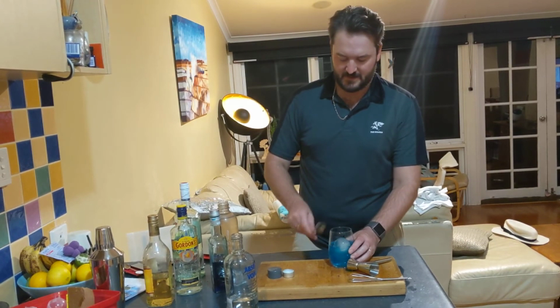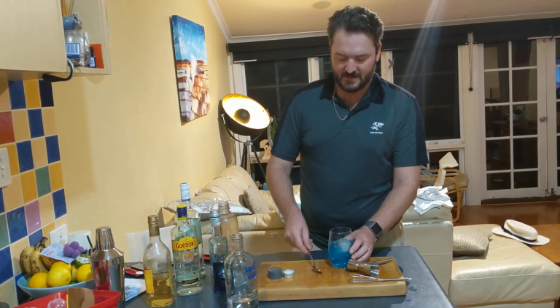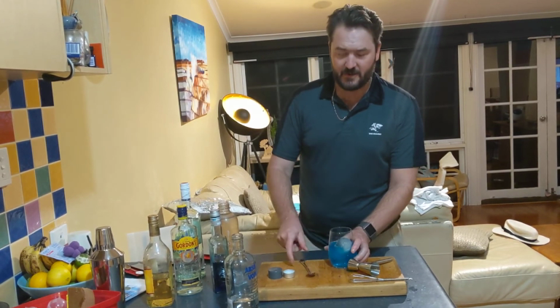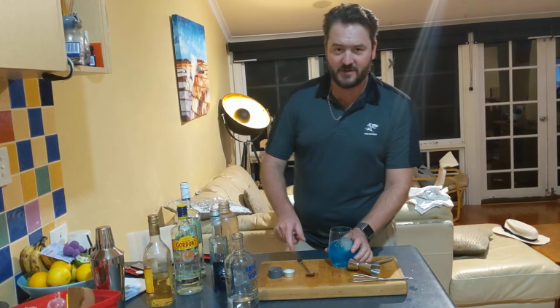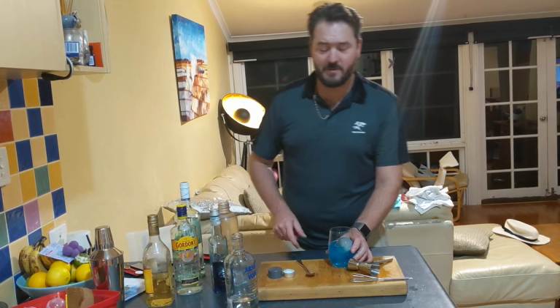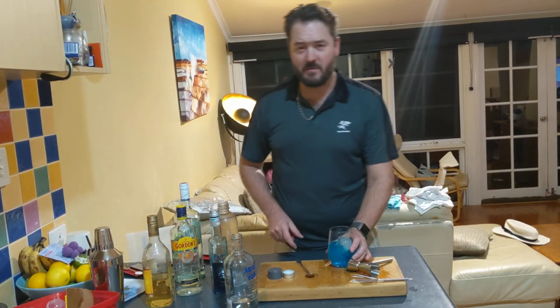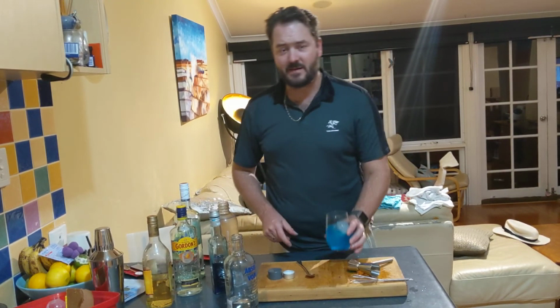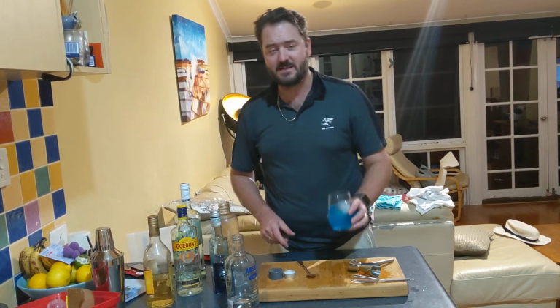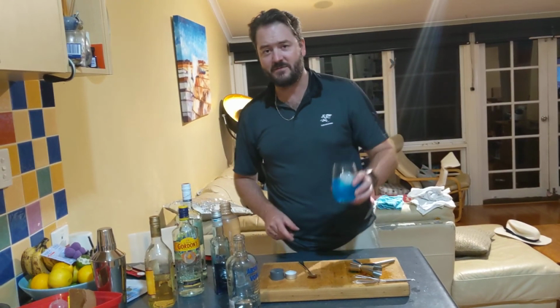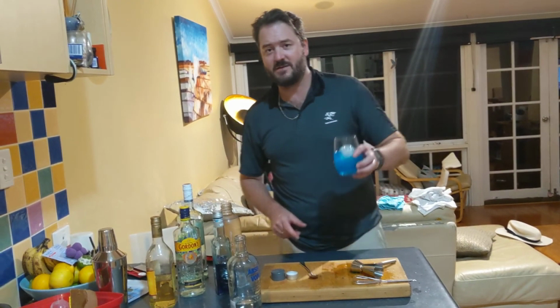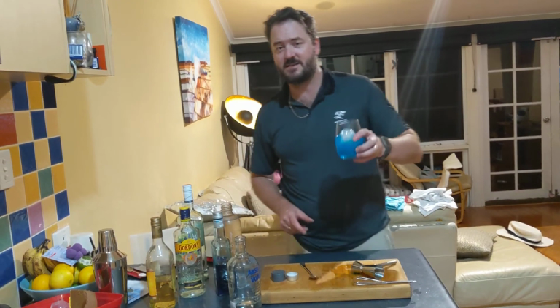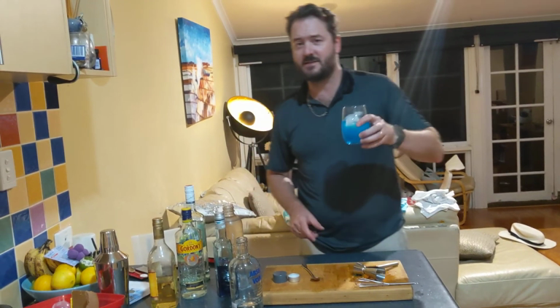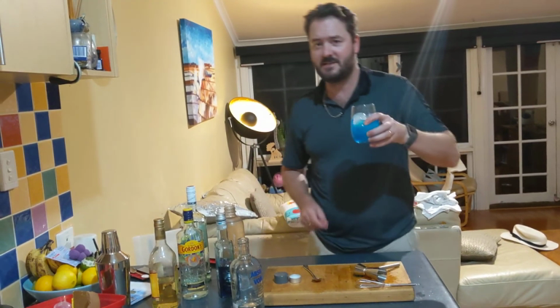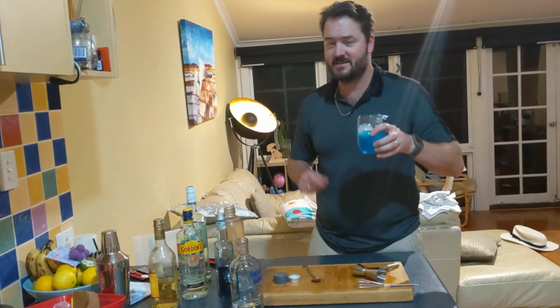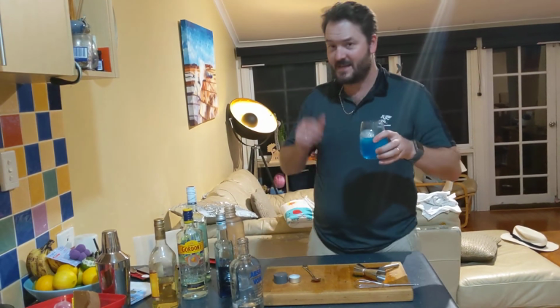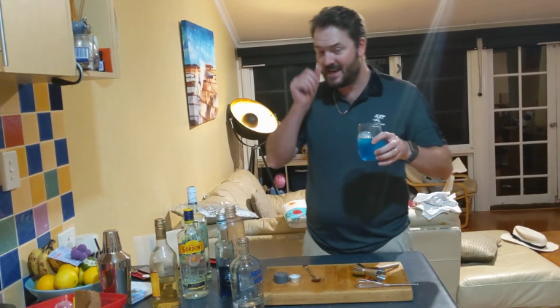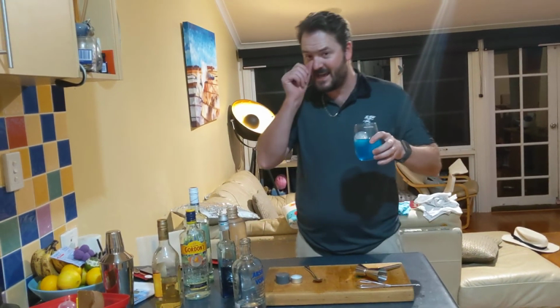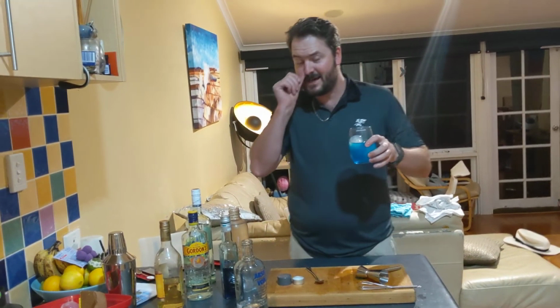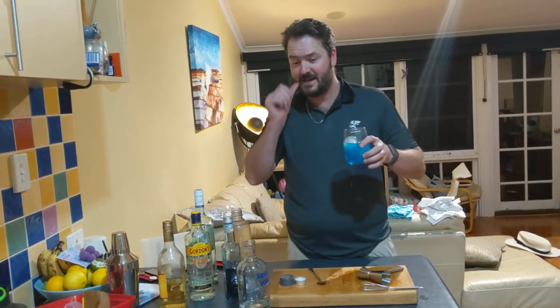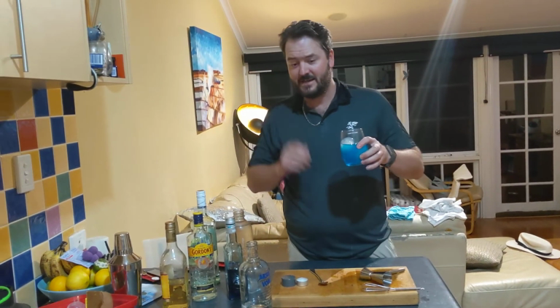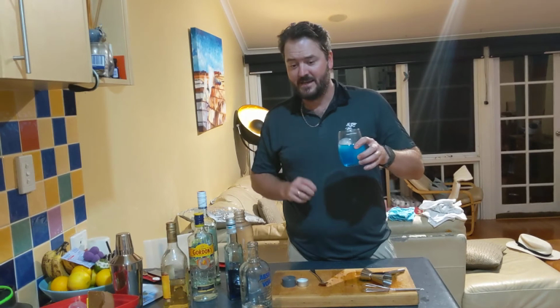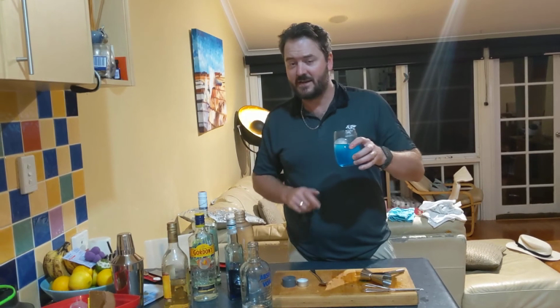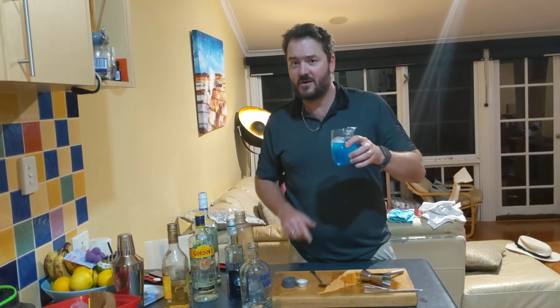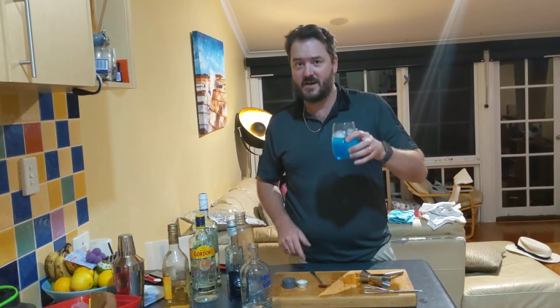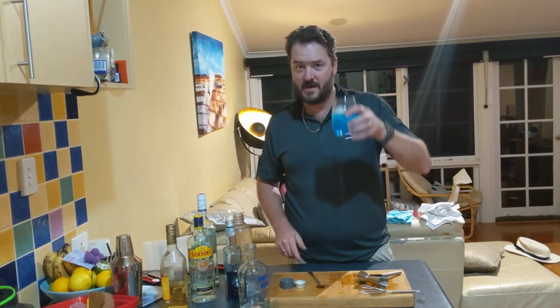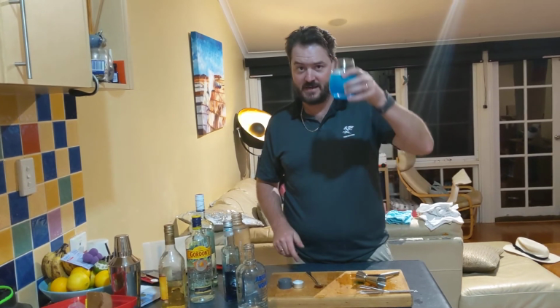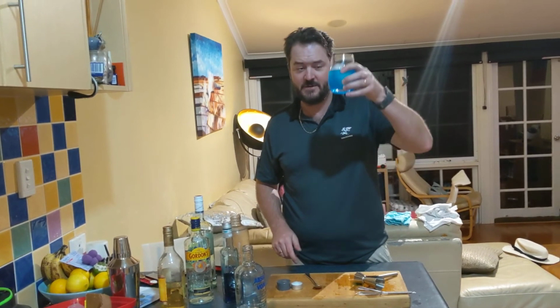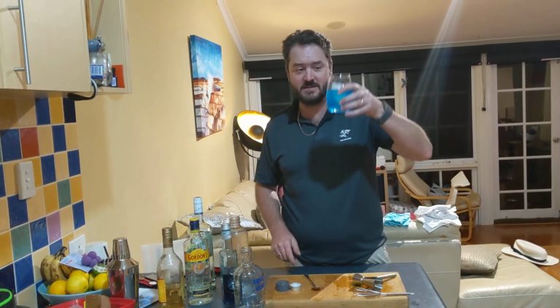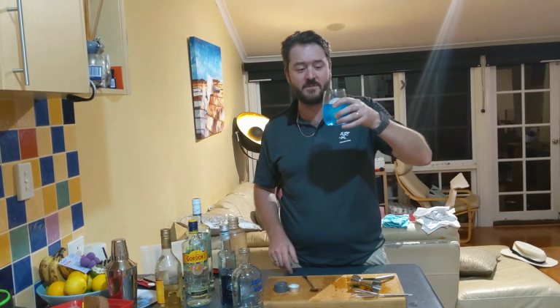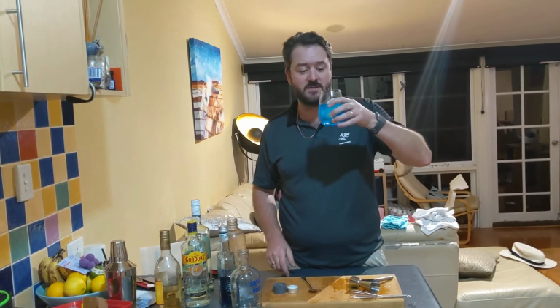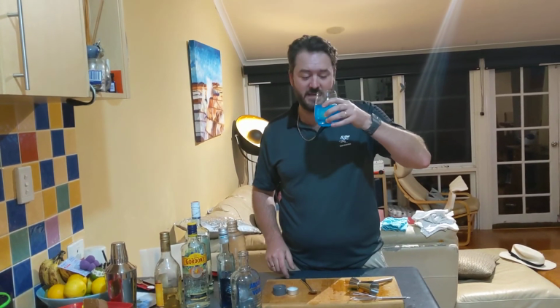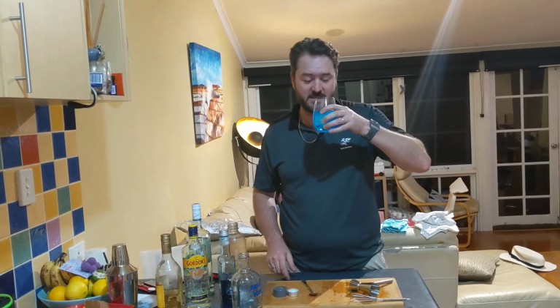I do remember making something very similar to this at a cocktail party and it was an absolute hit.